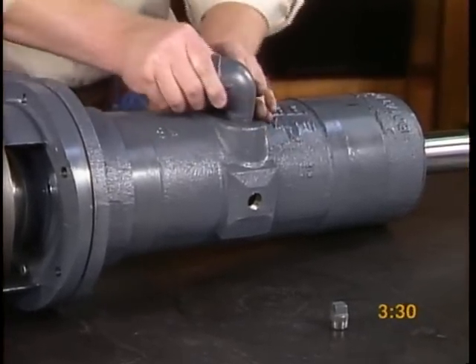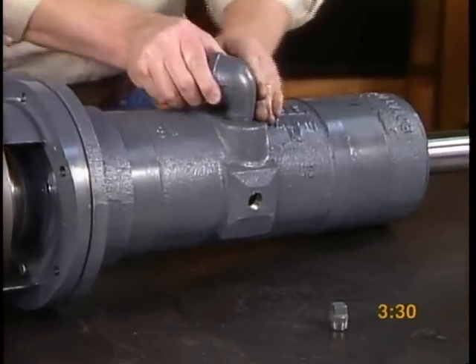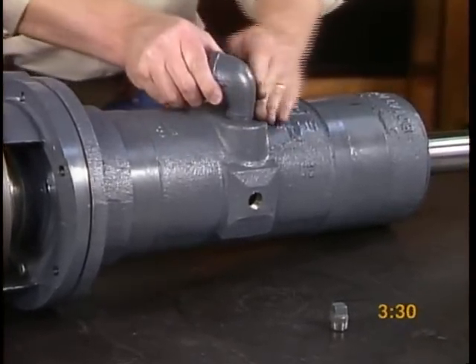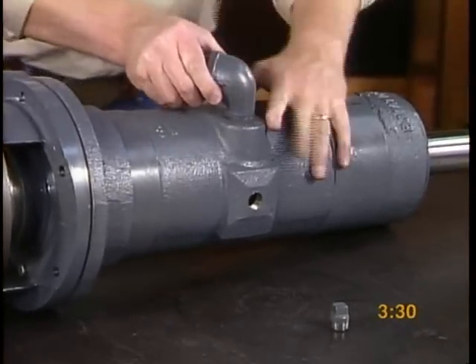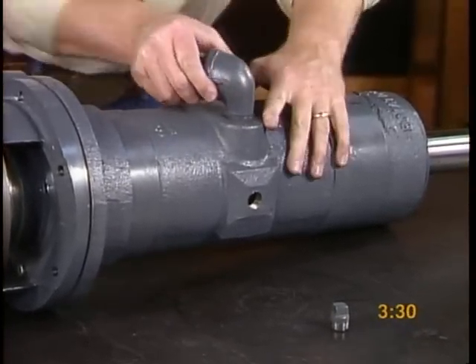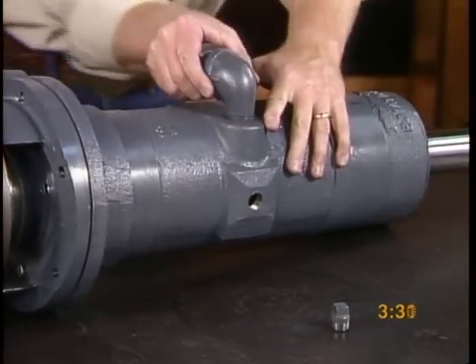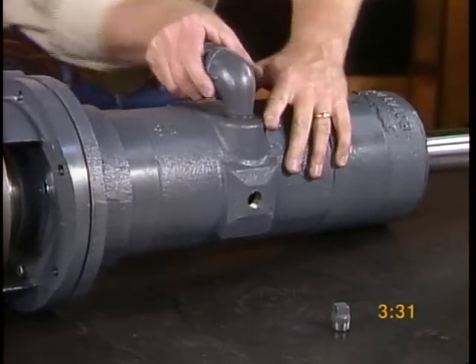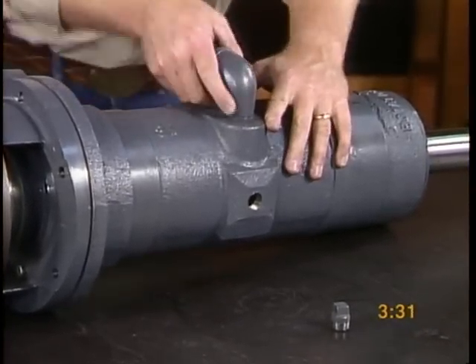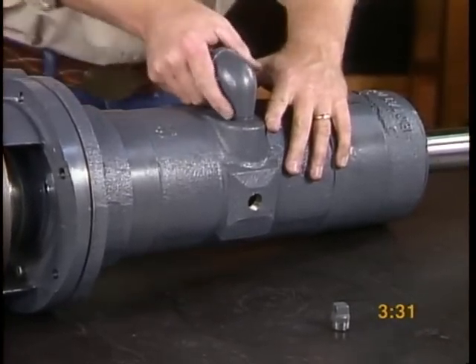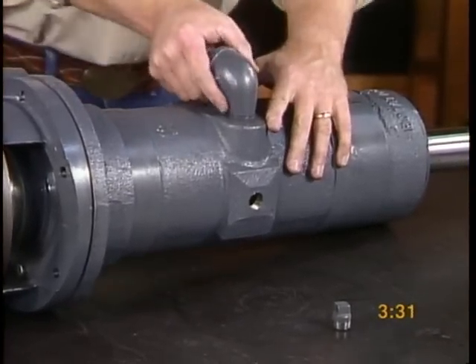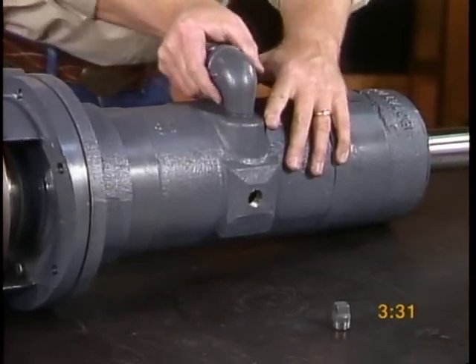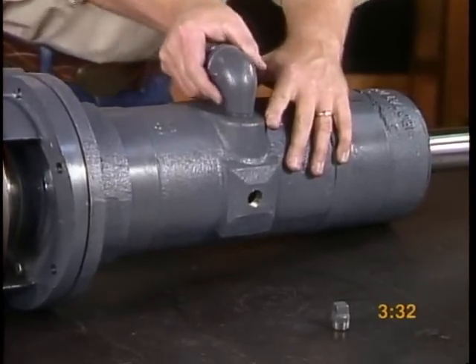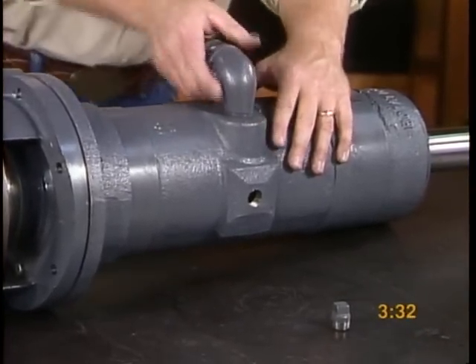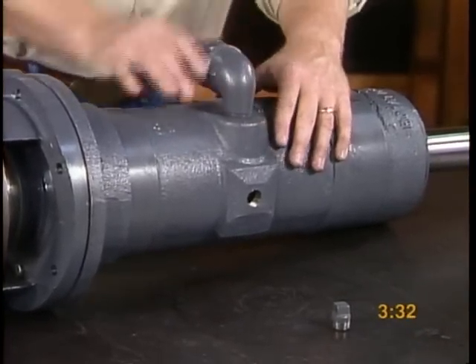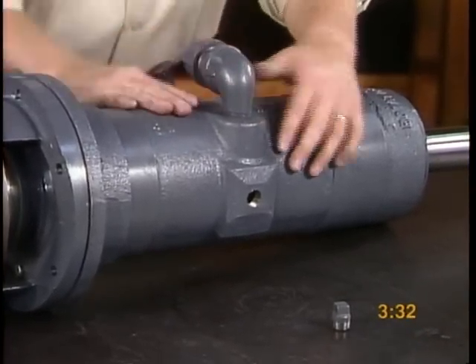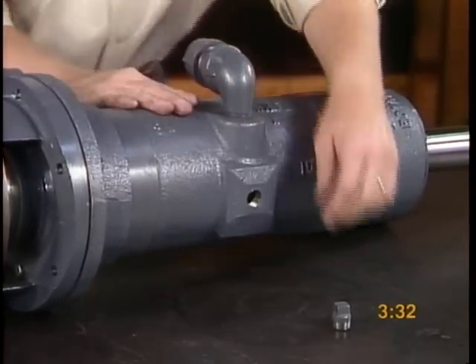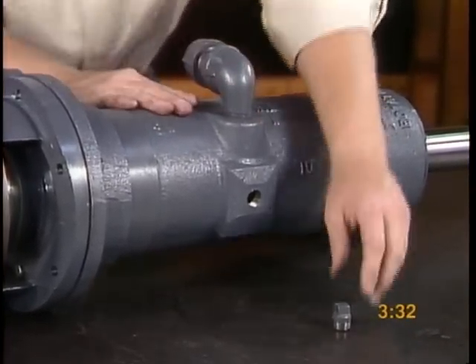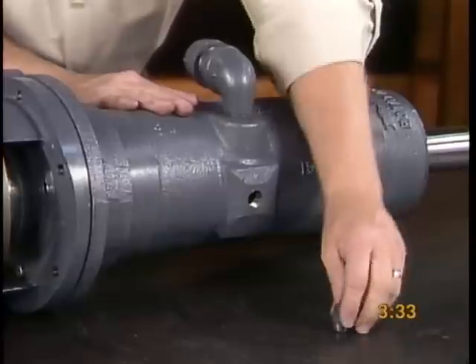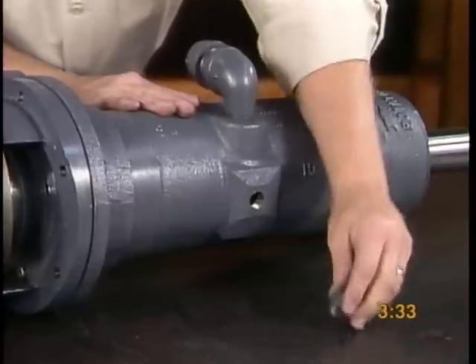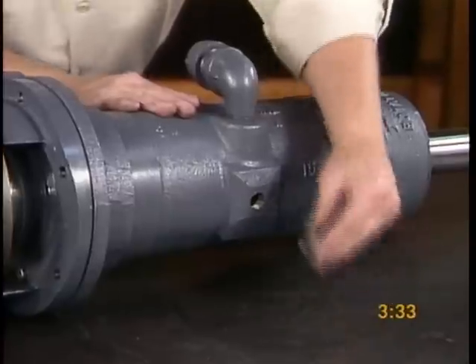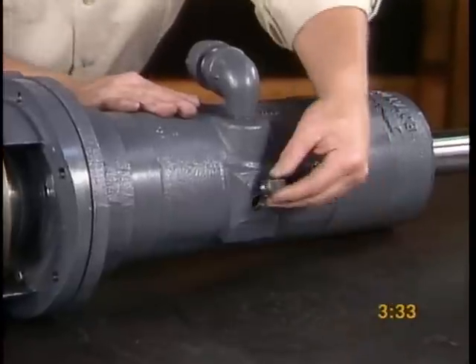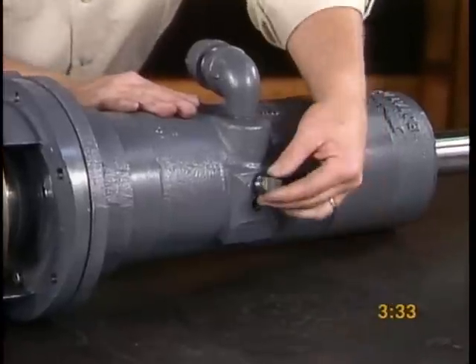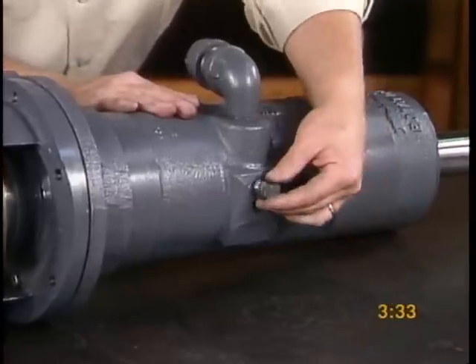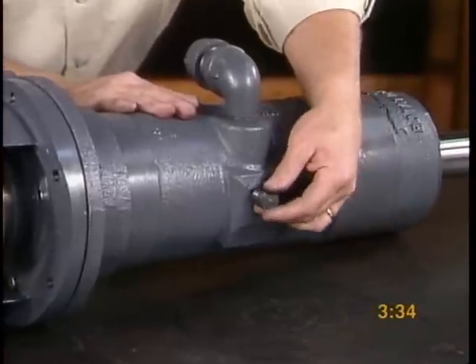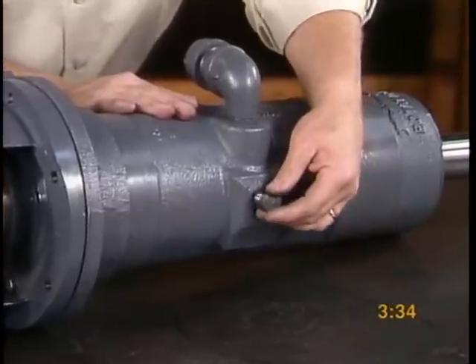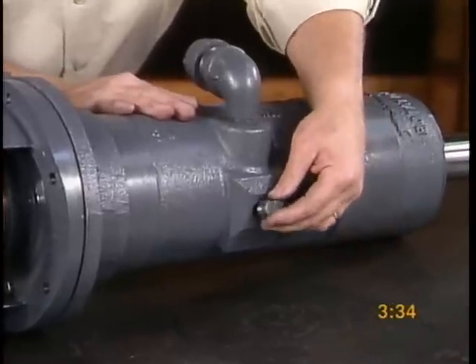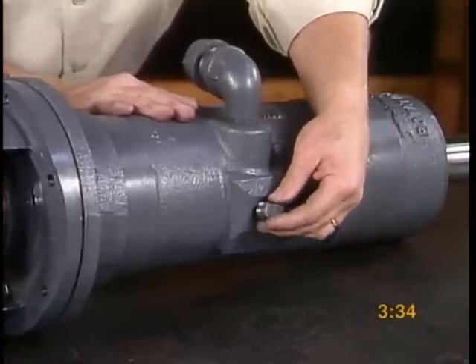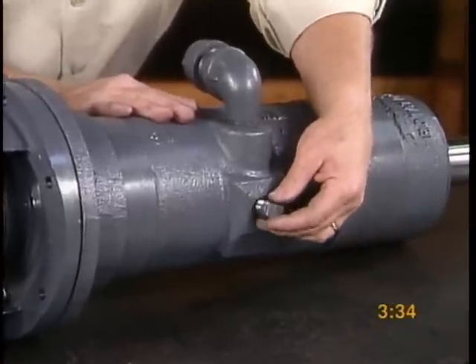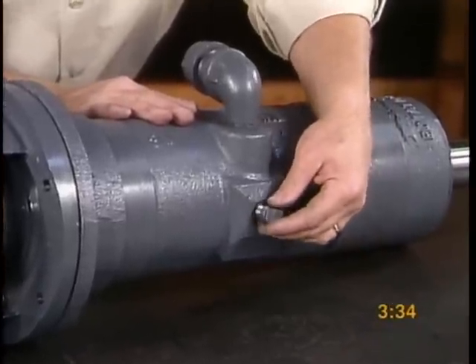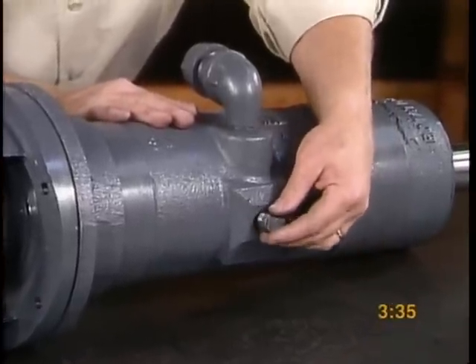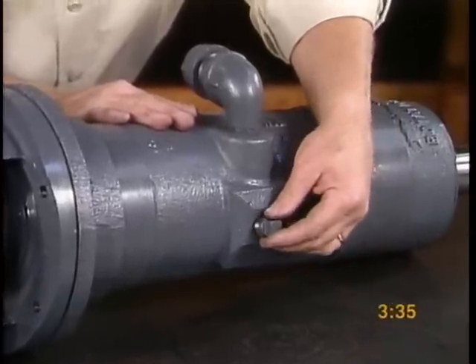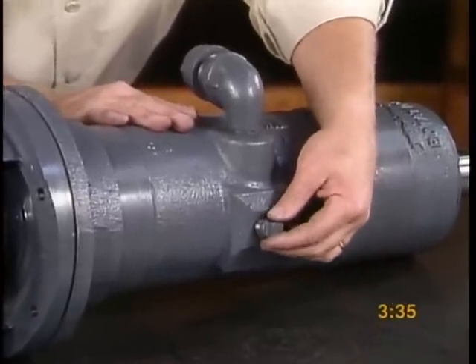This completes the assembly of the long cylinder. Set this assembly aside.